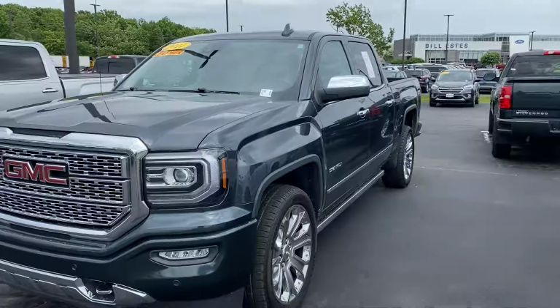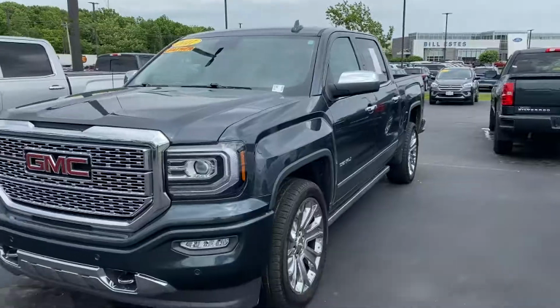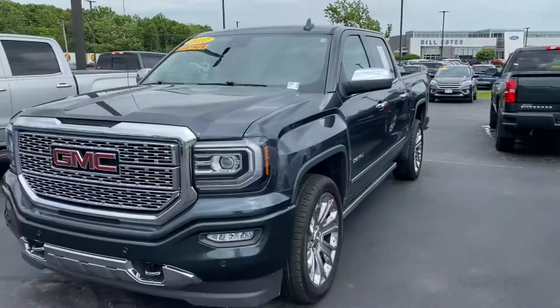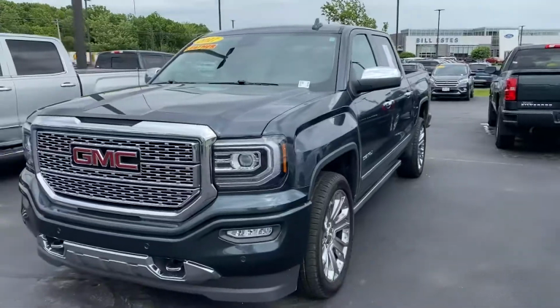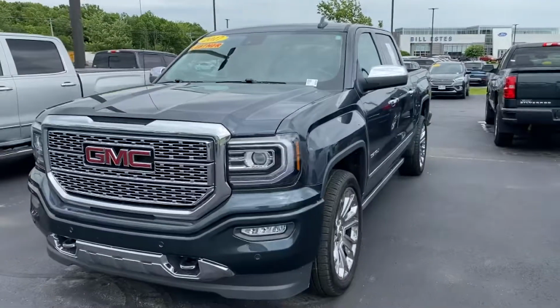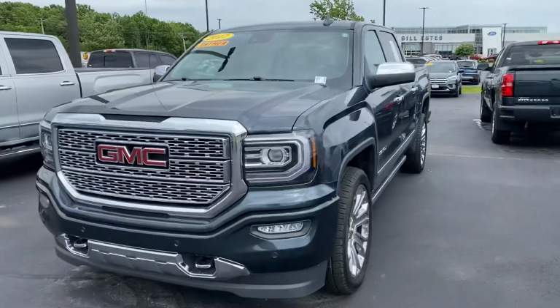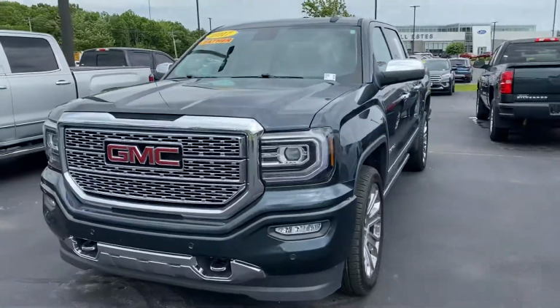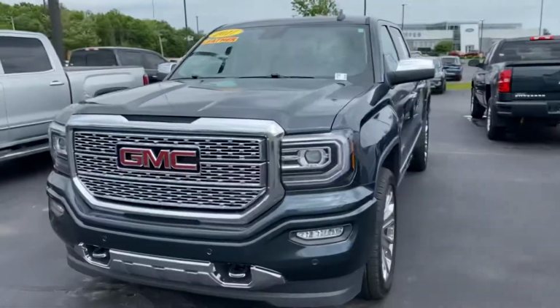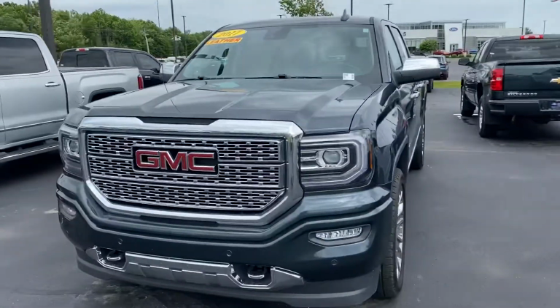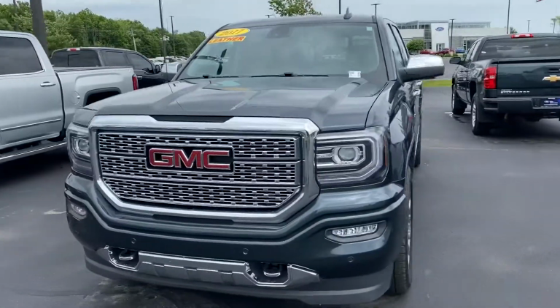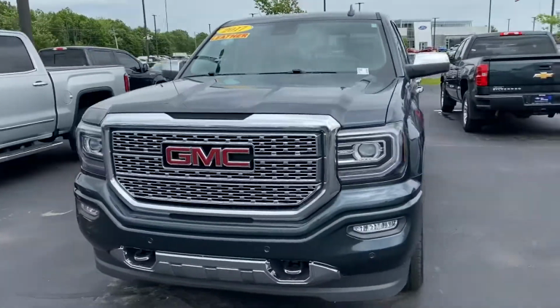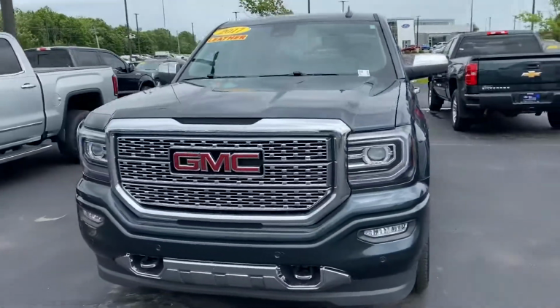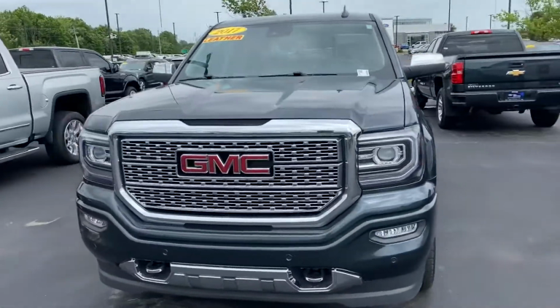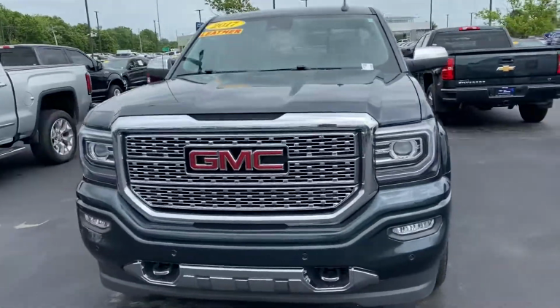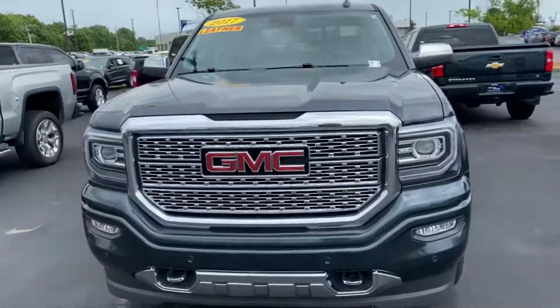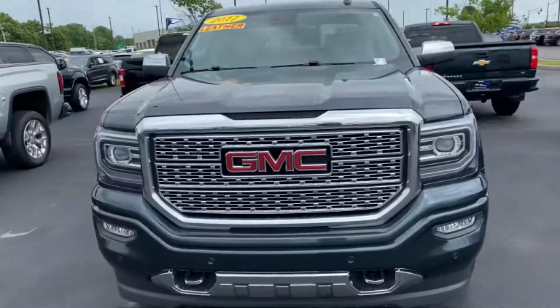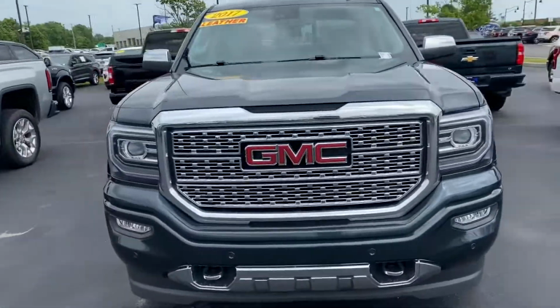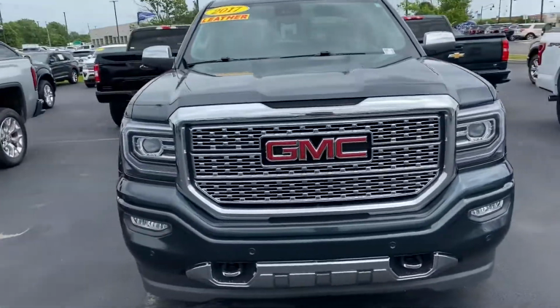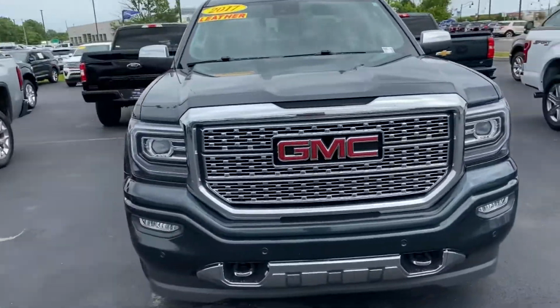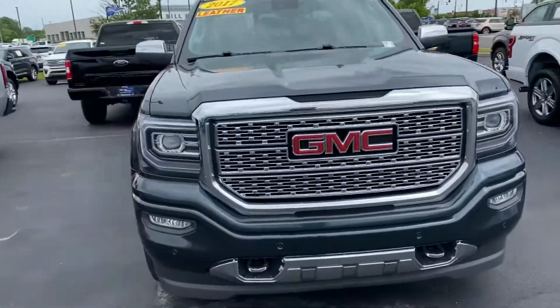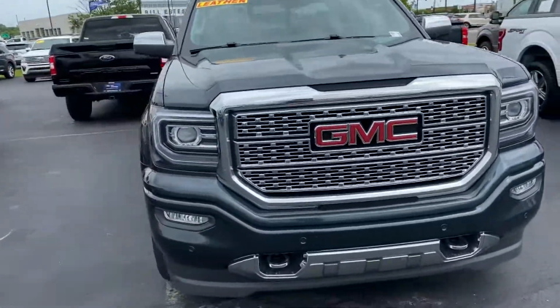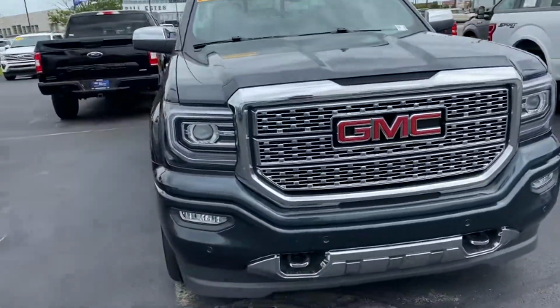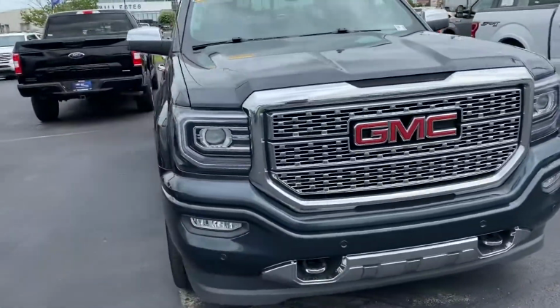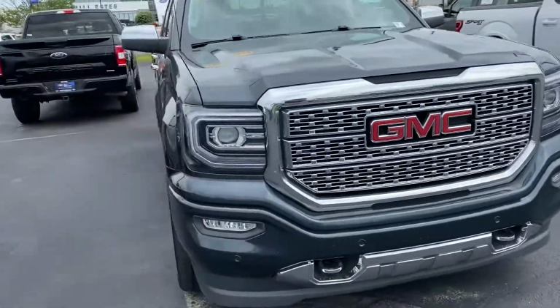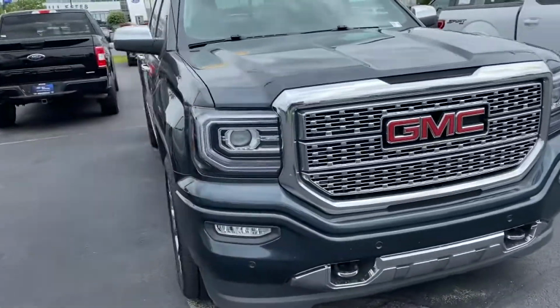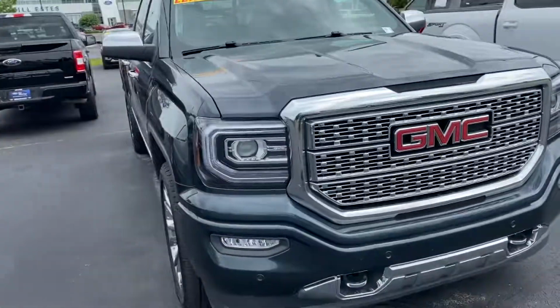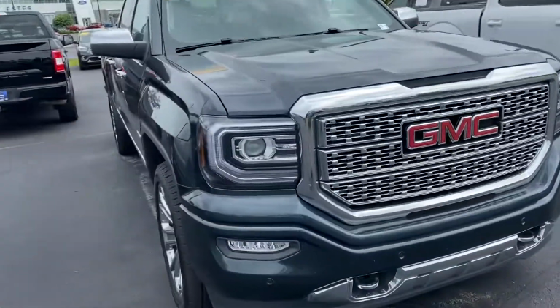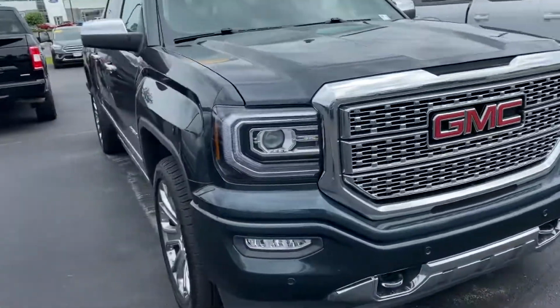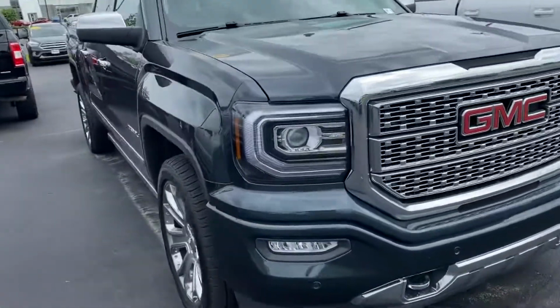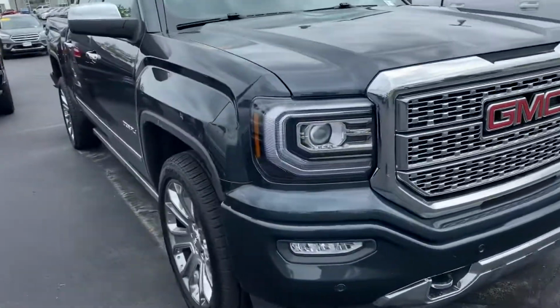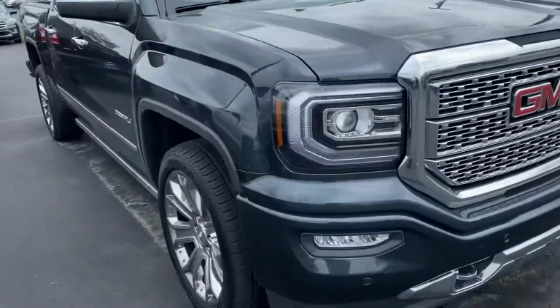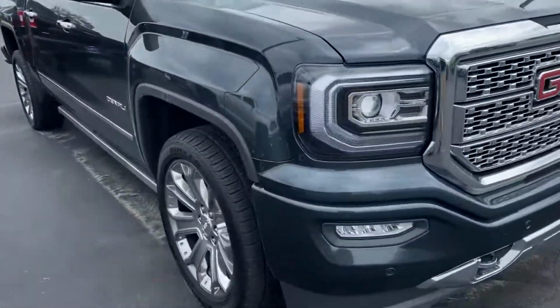Thank you for choosing Bellussis Ford. Here's your 2017 GMC Sierra.